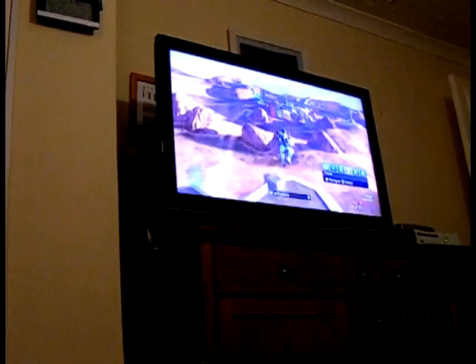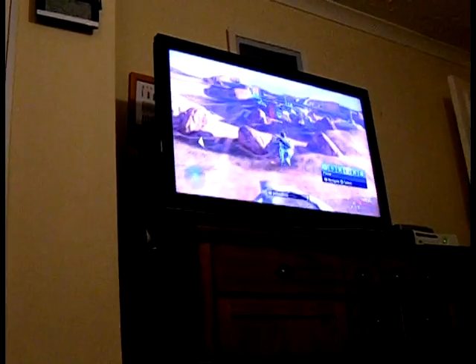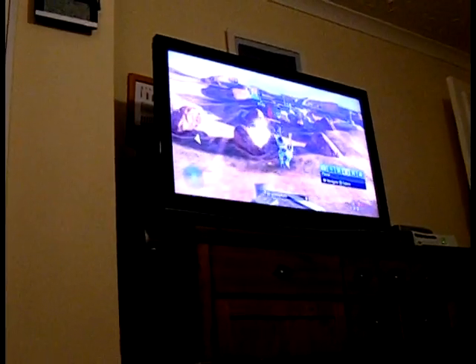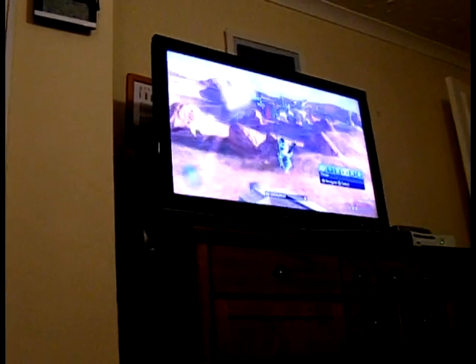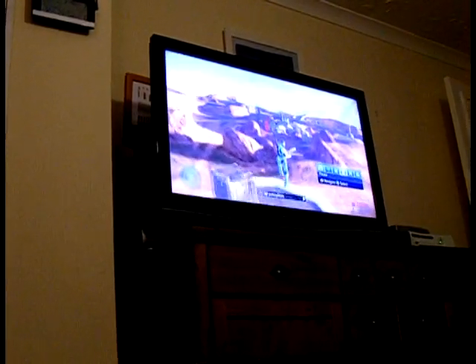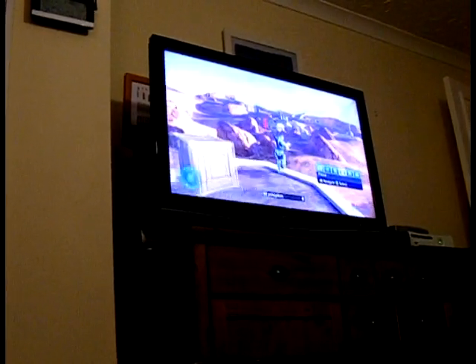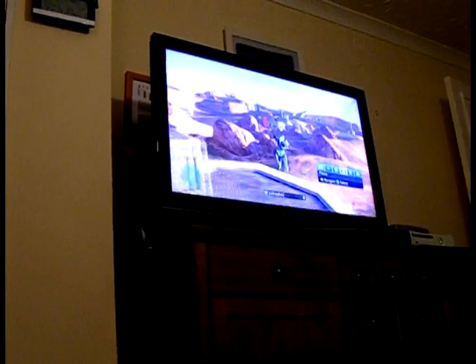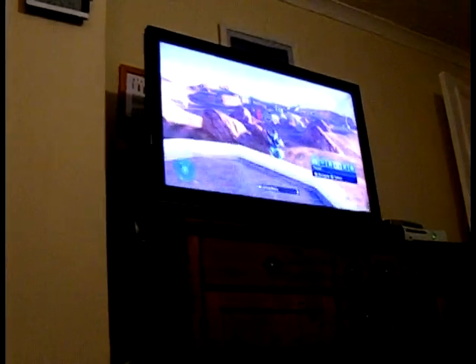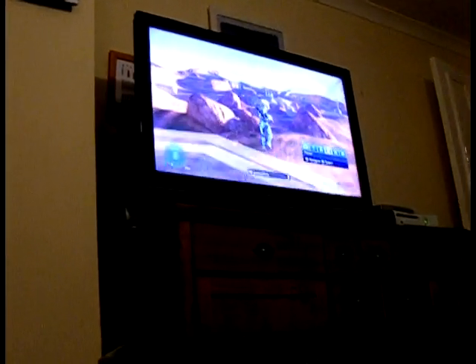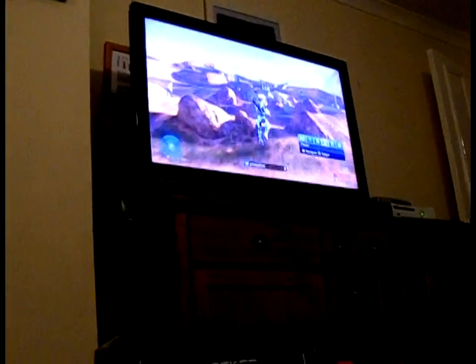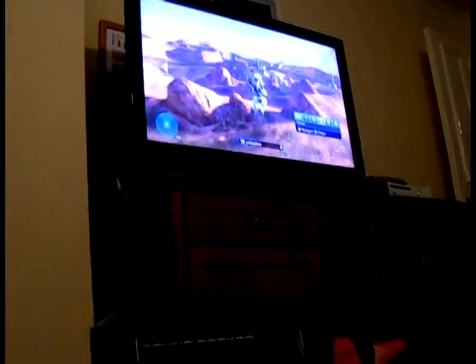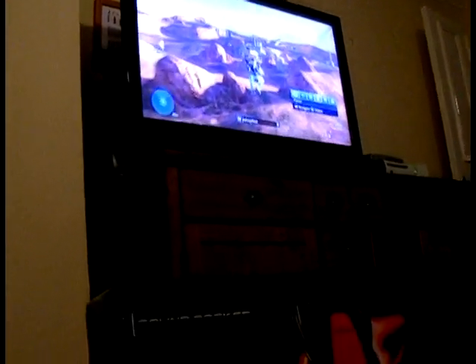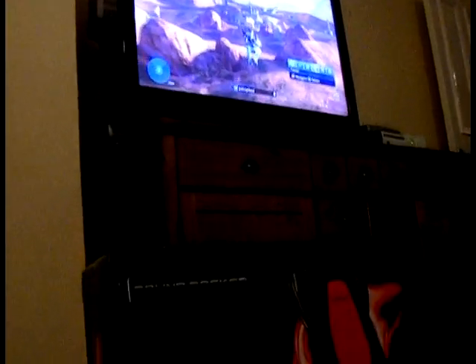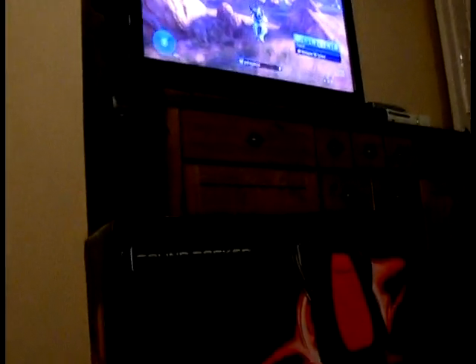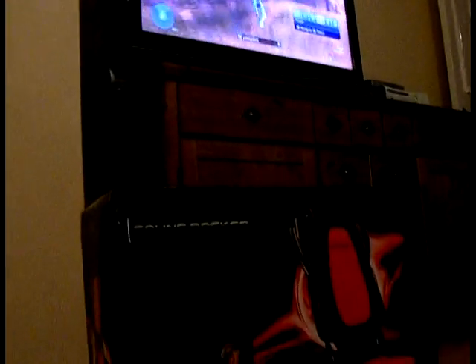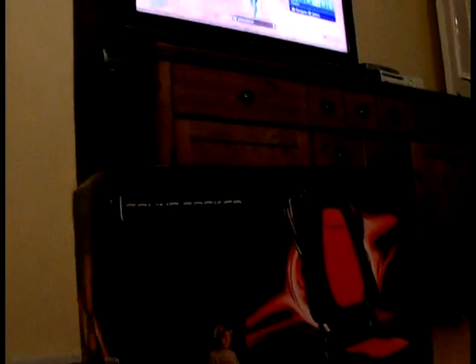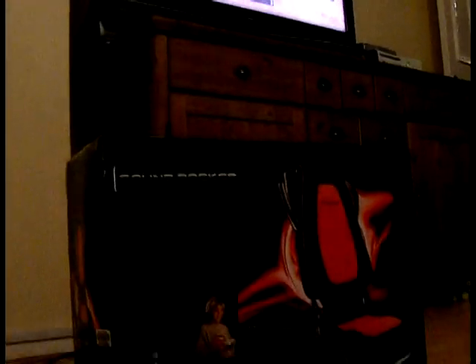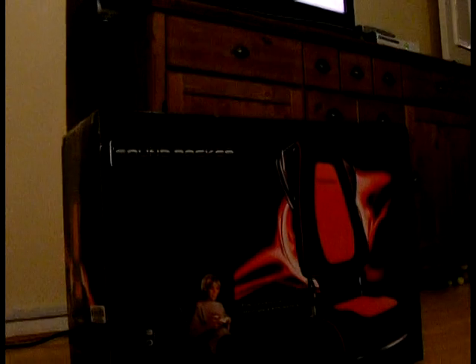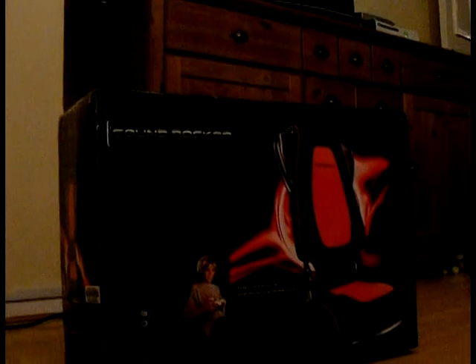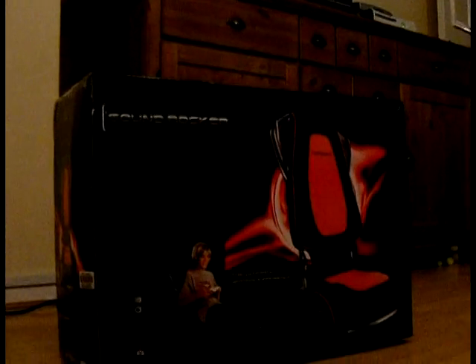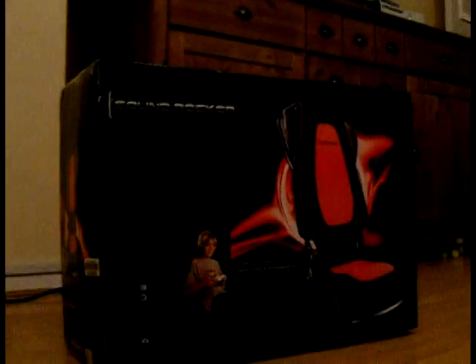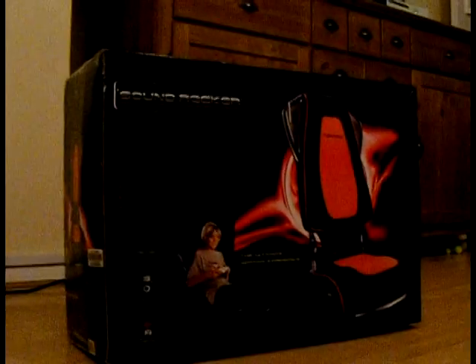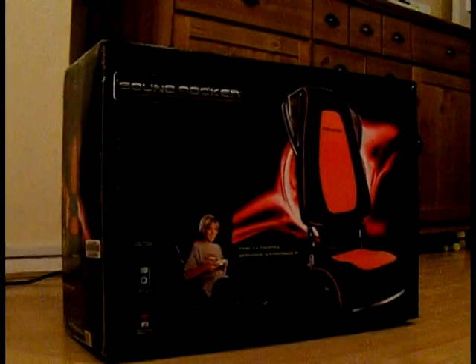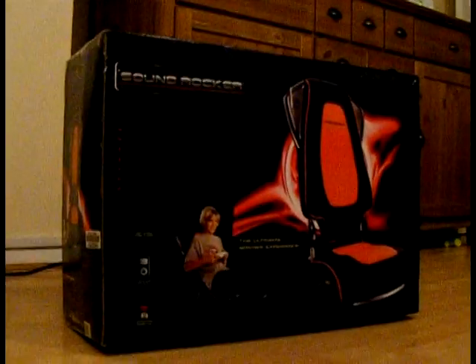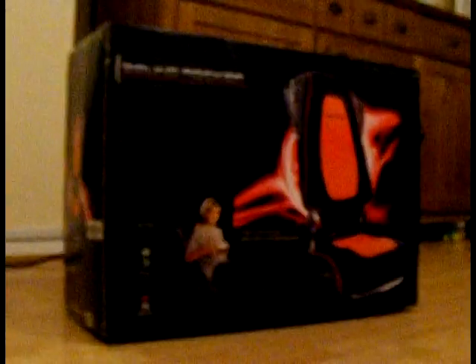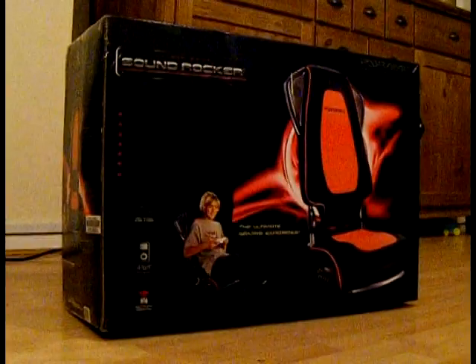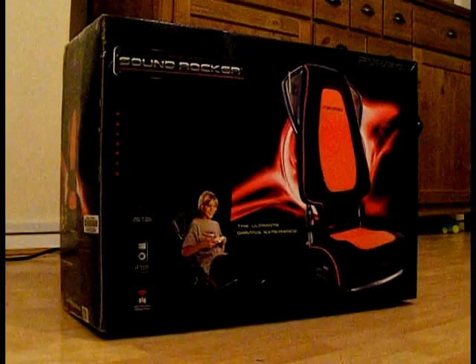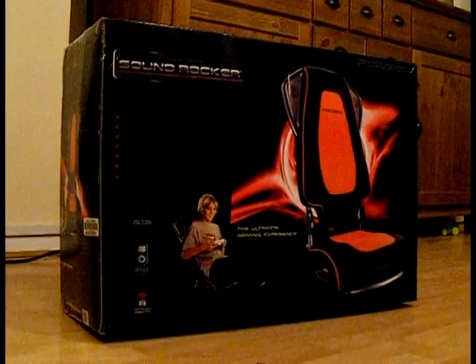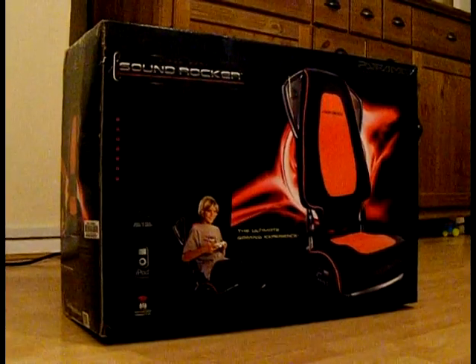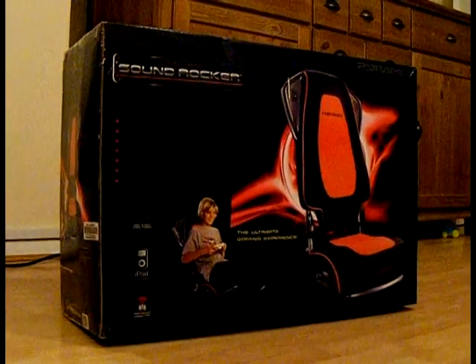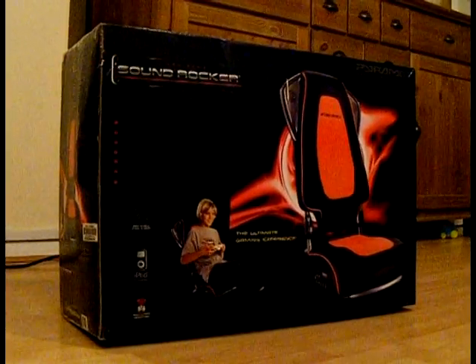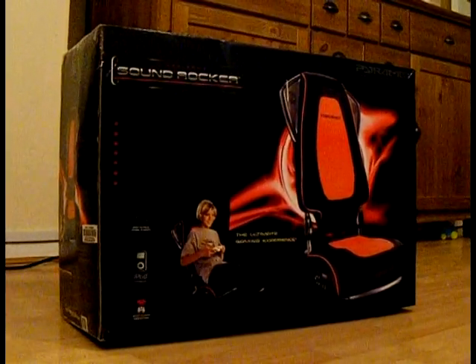In stock now — hear, feel and experience the action from the new state-of-the-art Cobra from Pyramat.